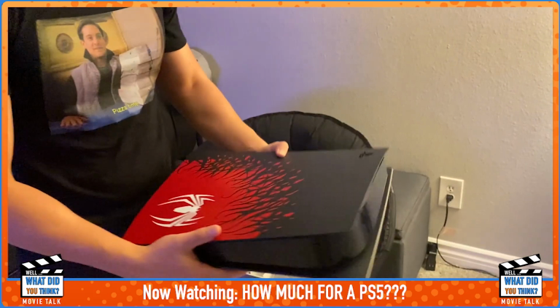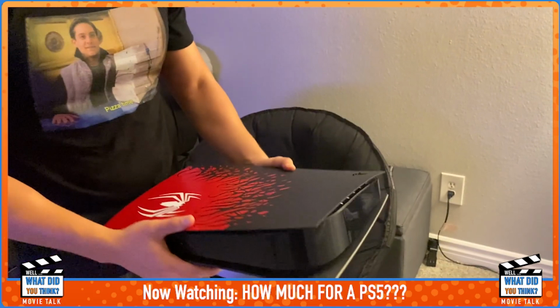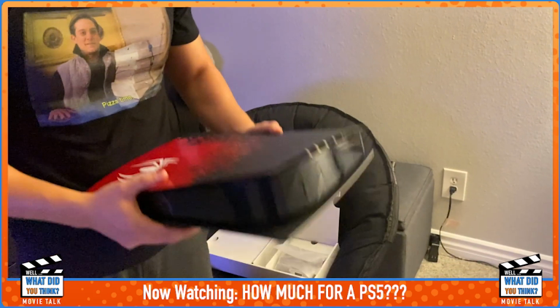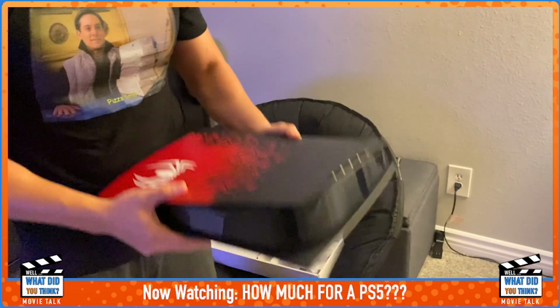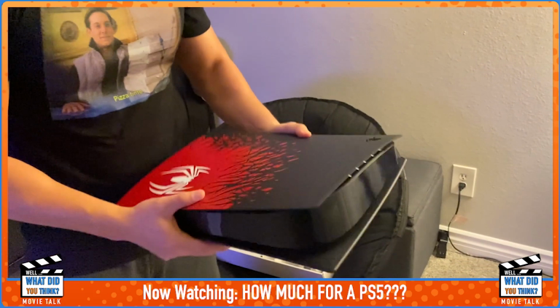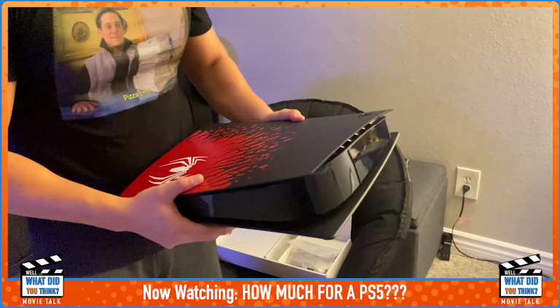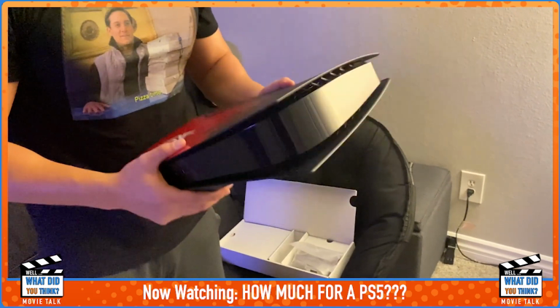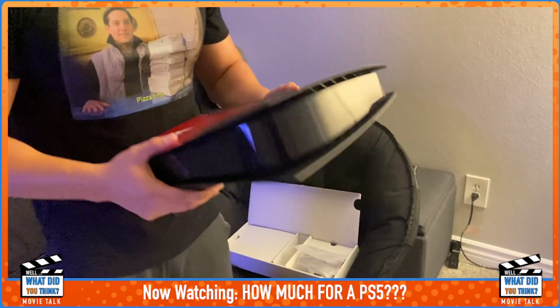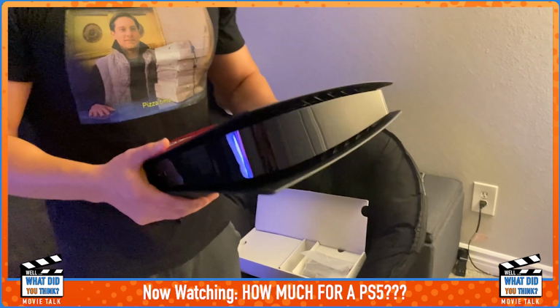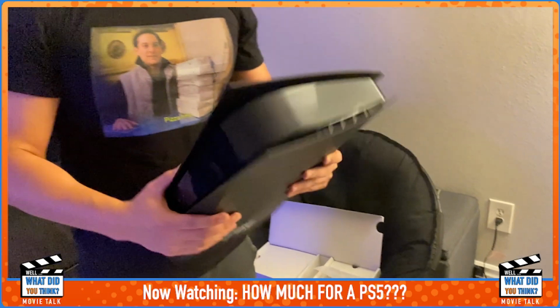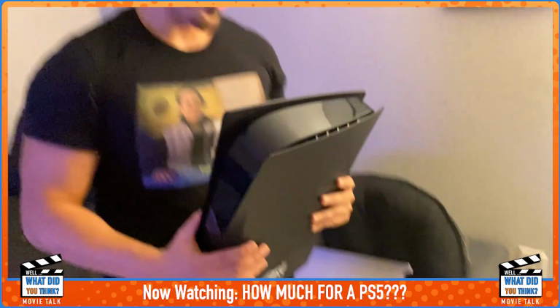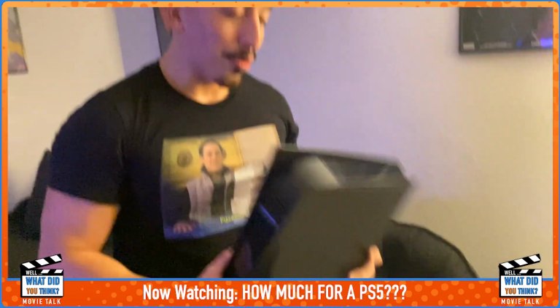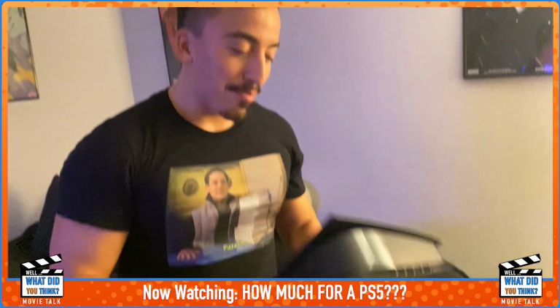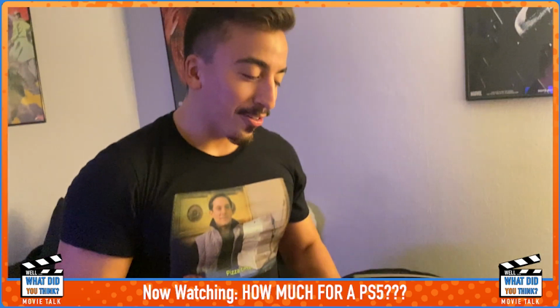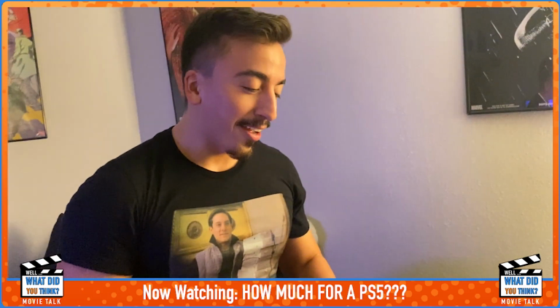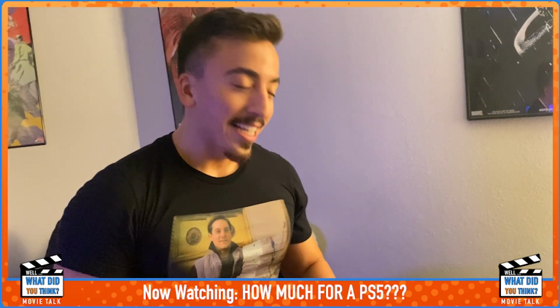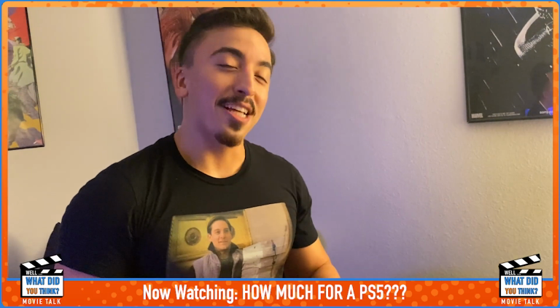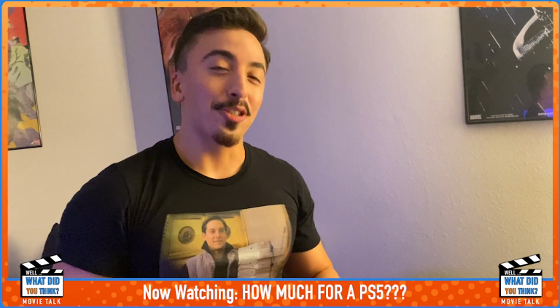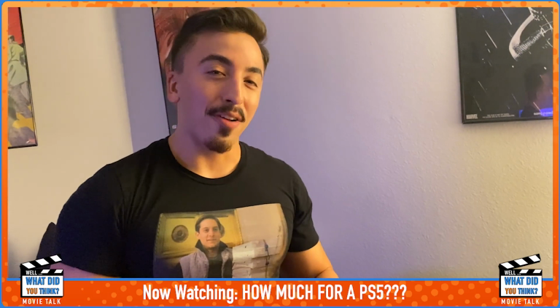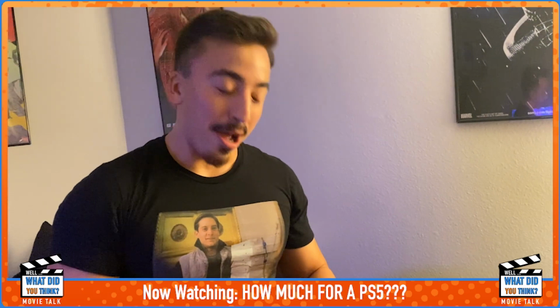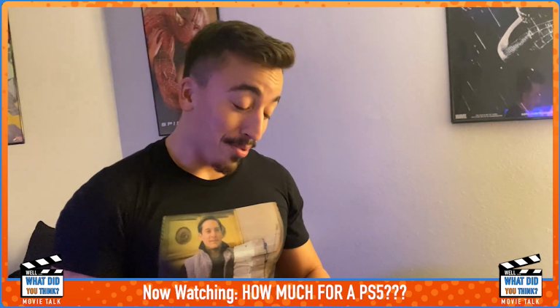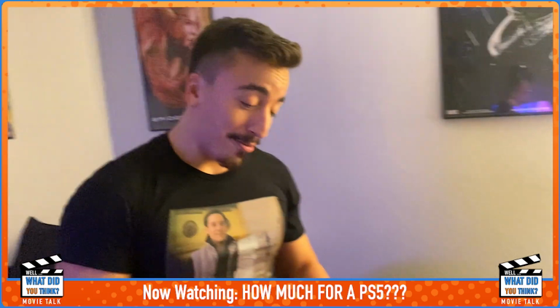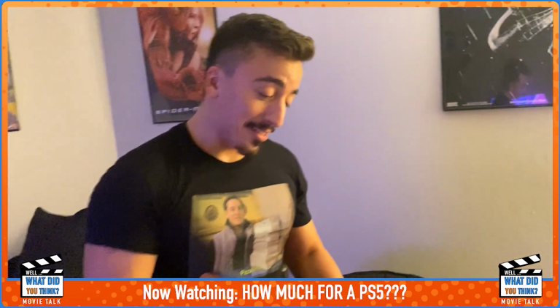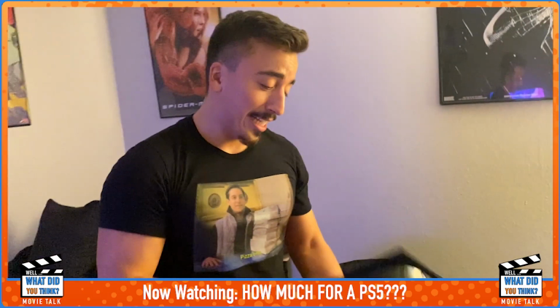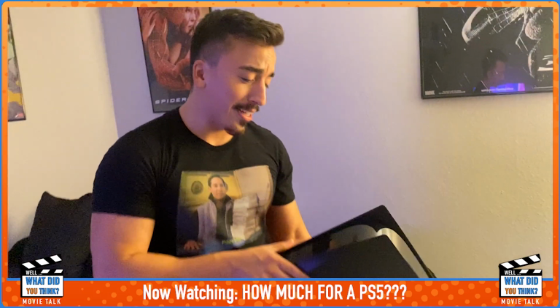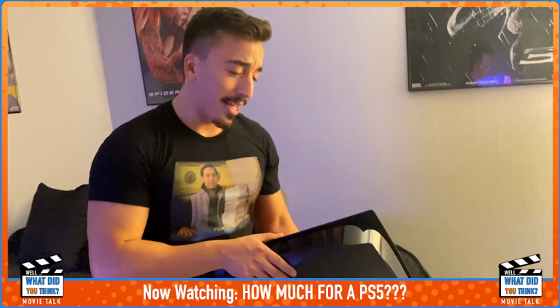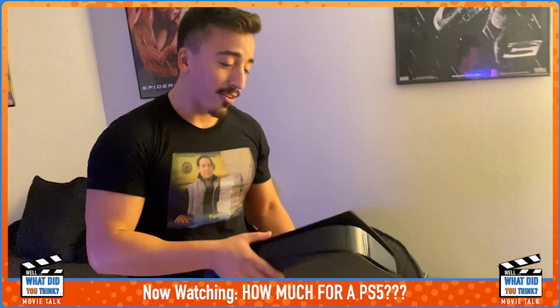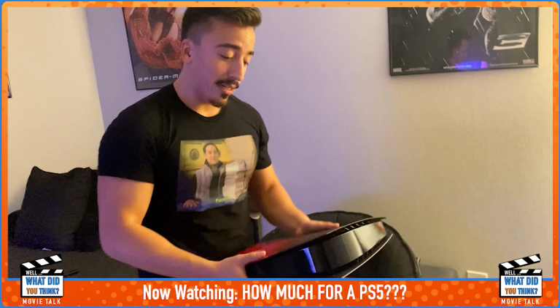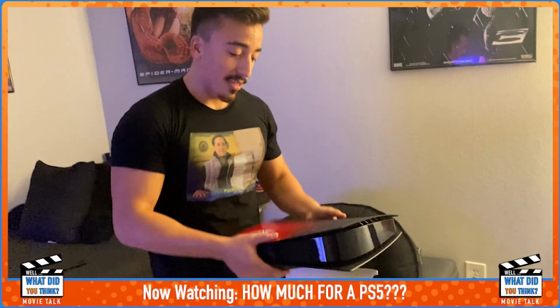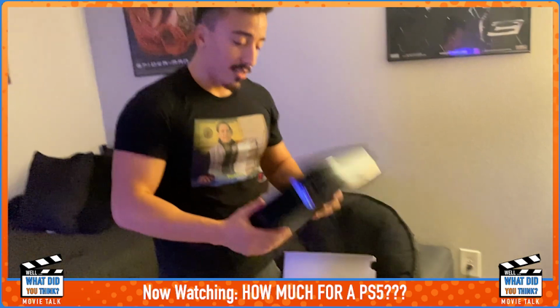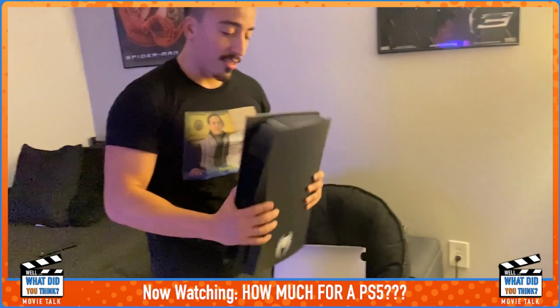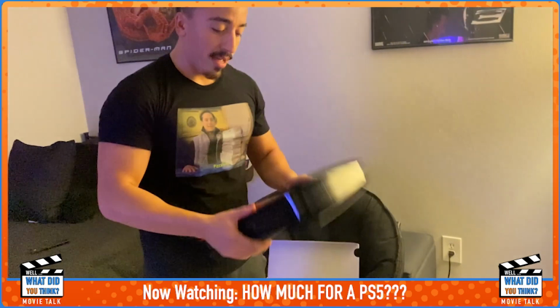It does look really nice. This is my first time unboxing a PS5 — since I always heard about how big it was, I expected it to be heavier, but it's not too bad.